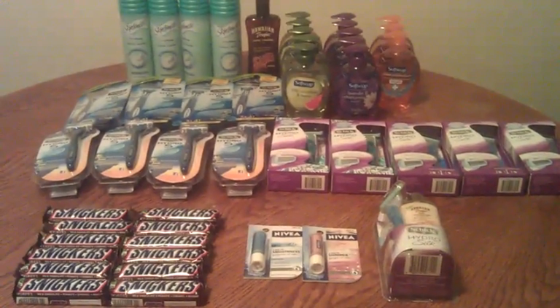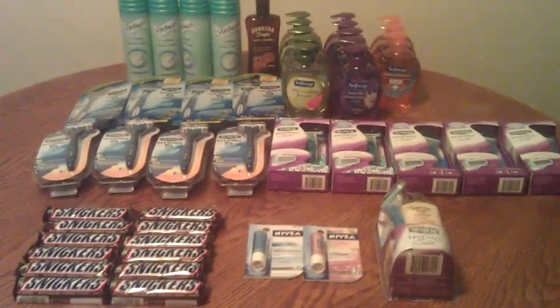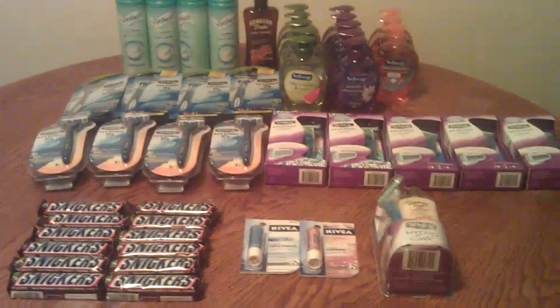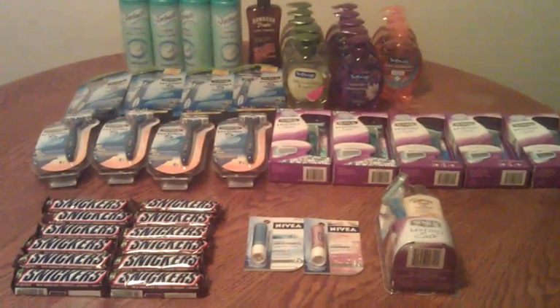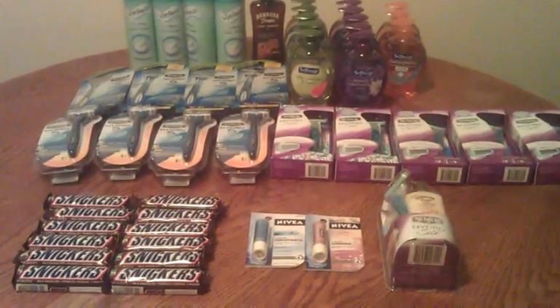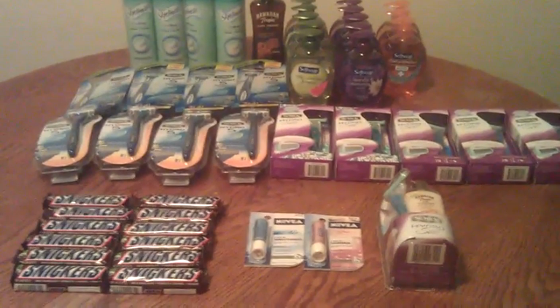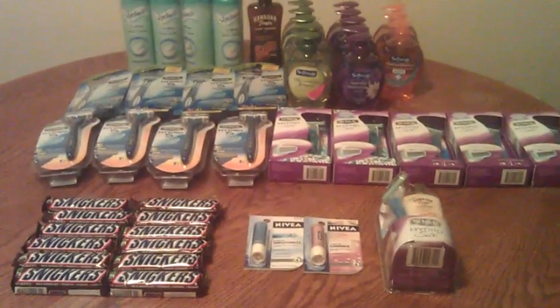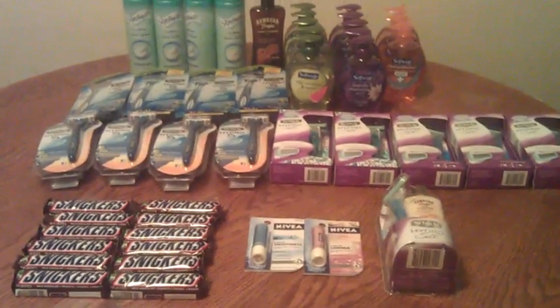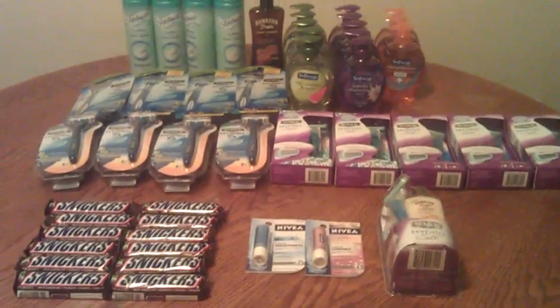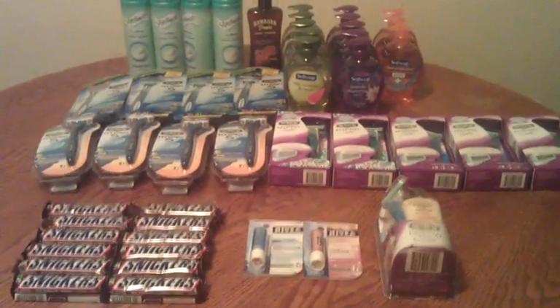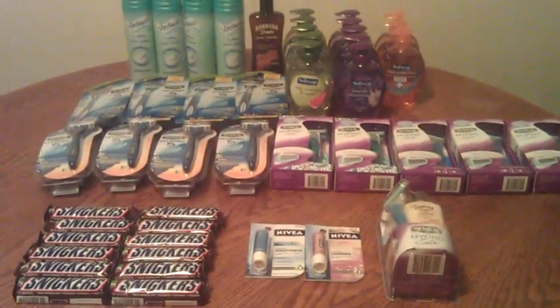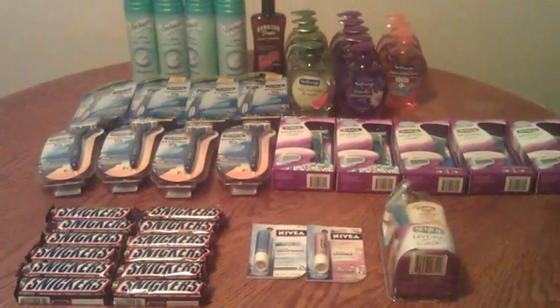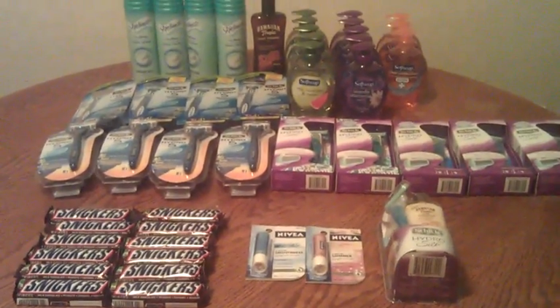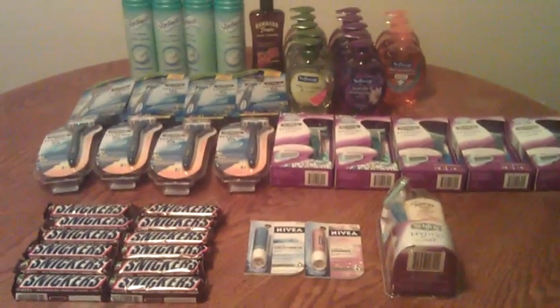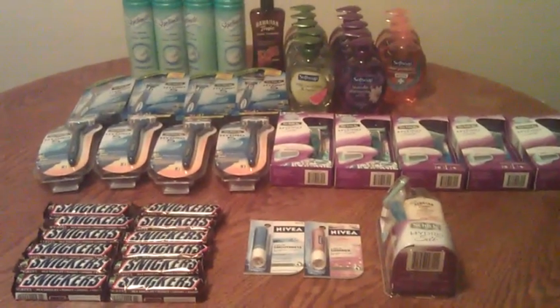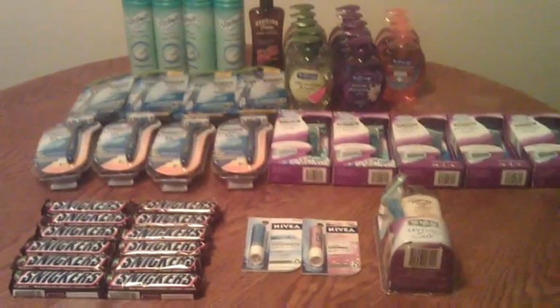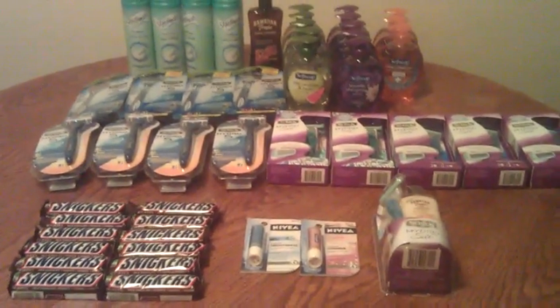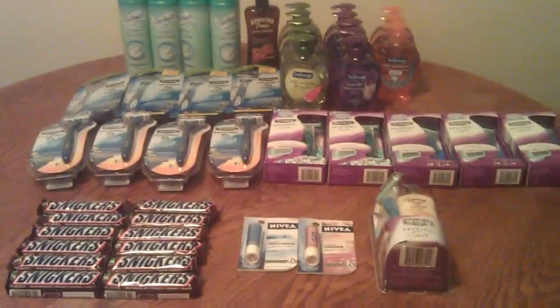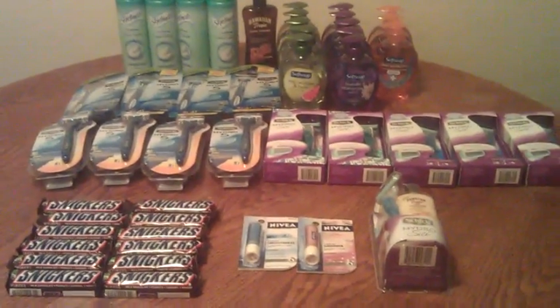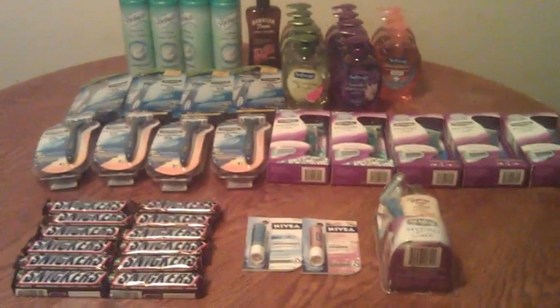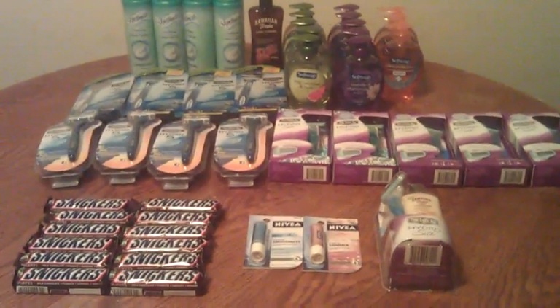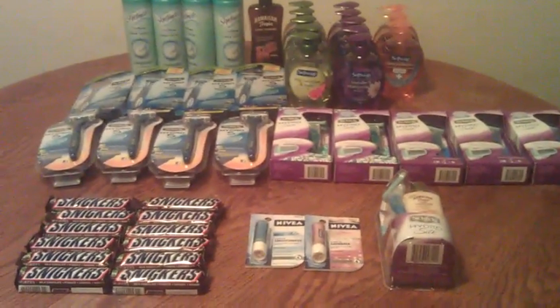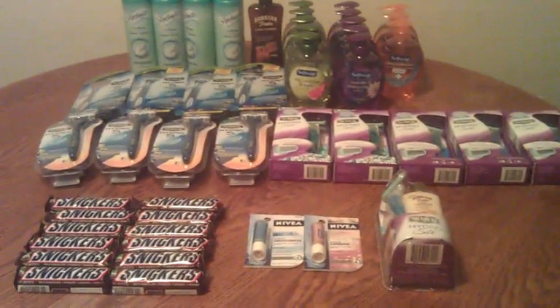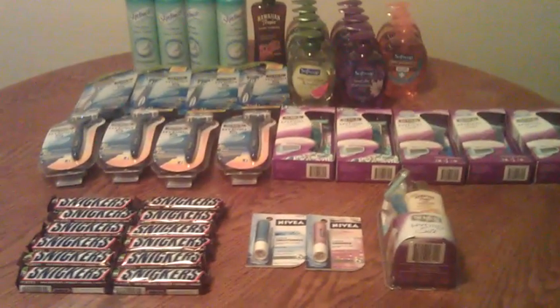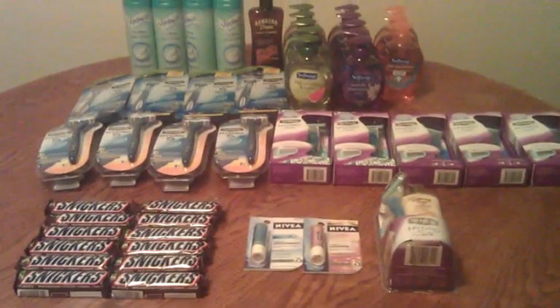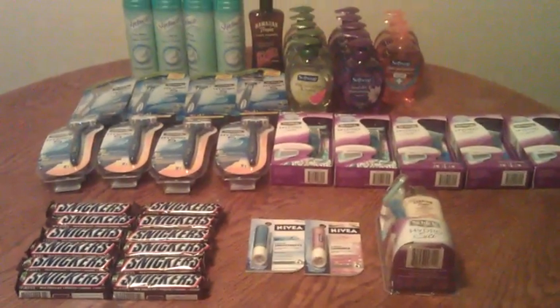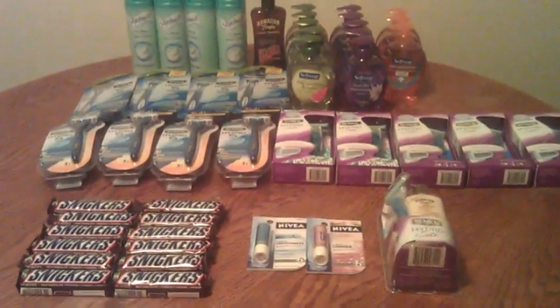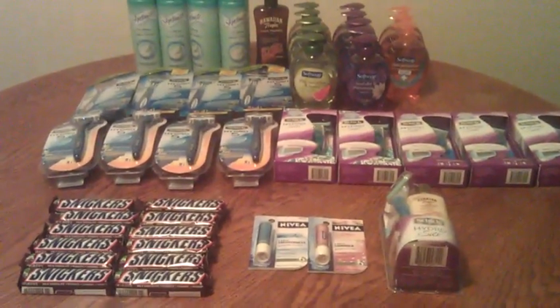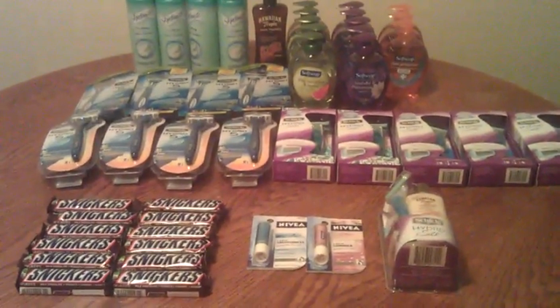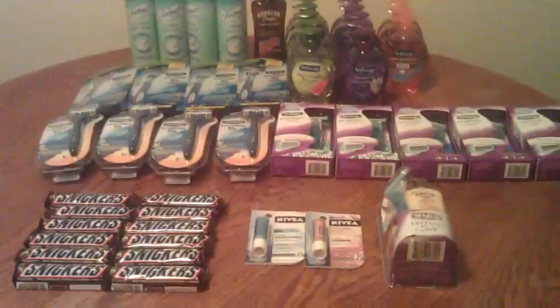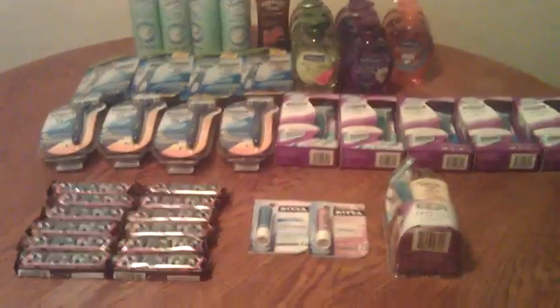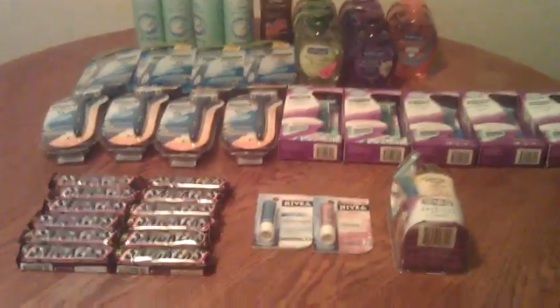Hey guys, it's Mary. I just got back from Rite Aid and I wanted to share some deals with you.